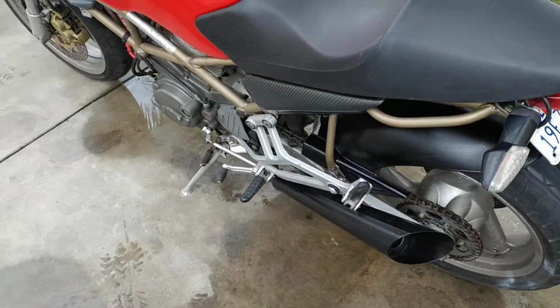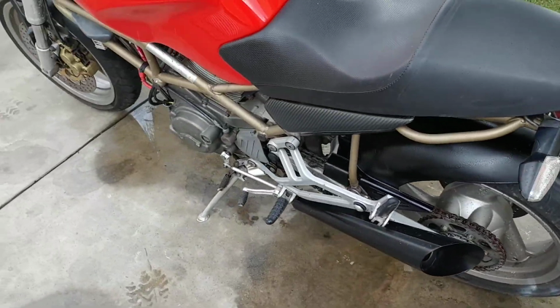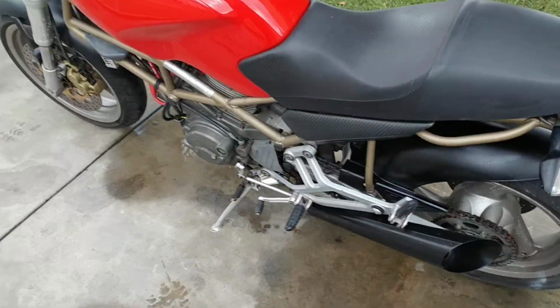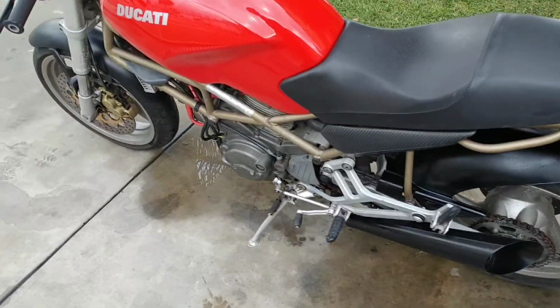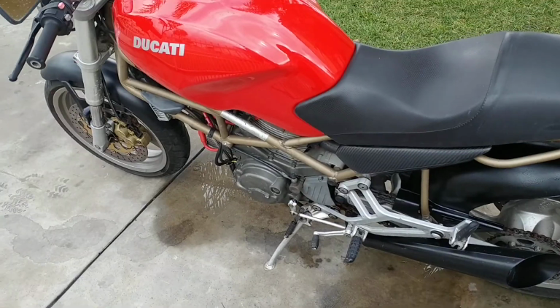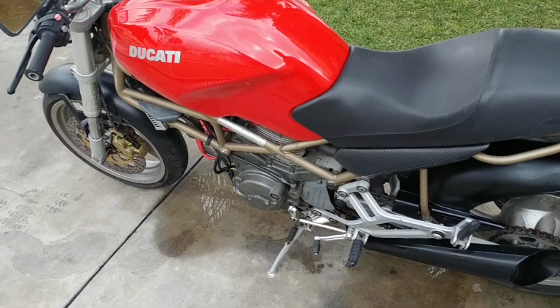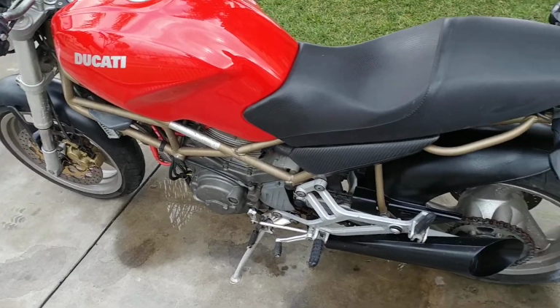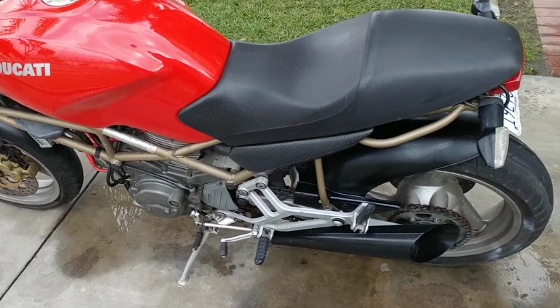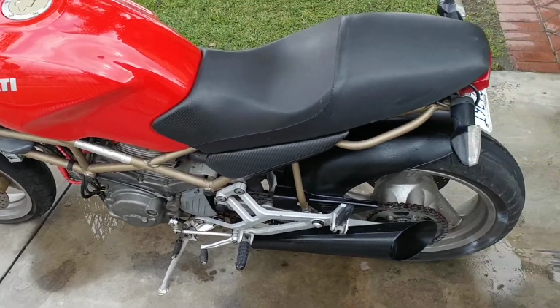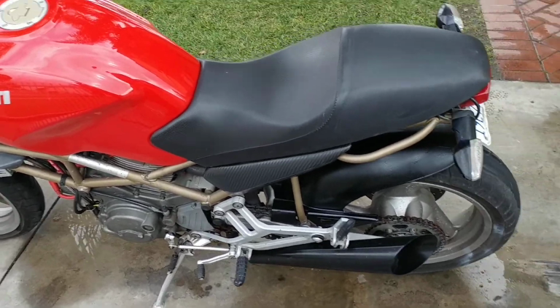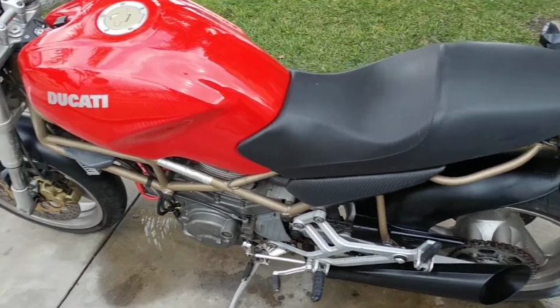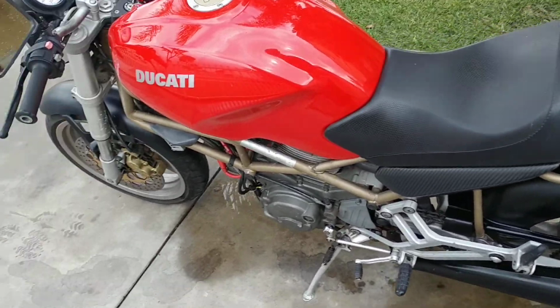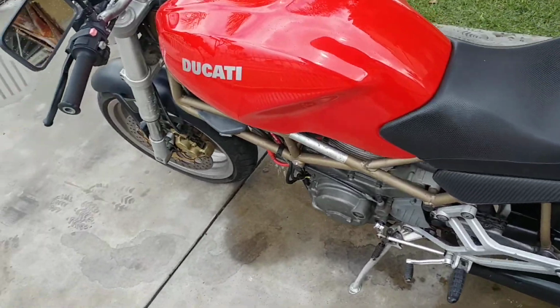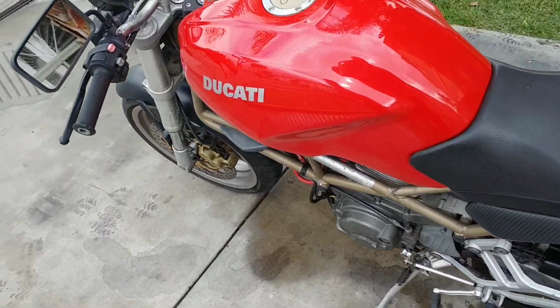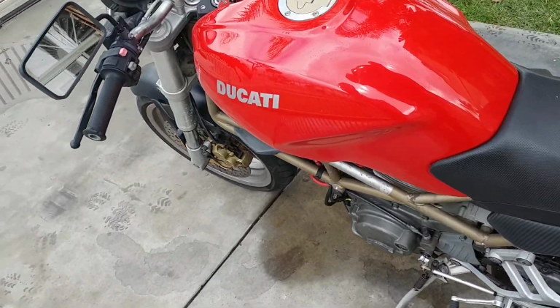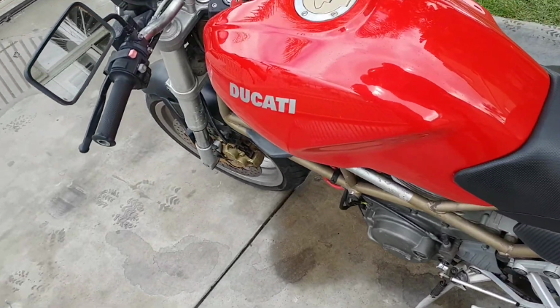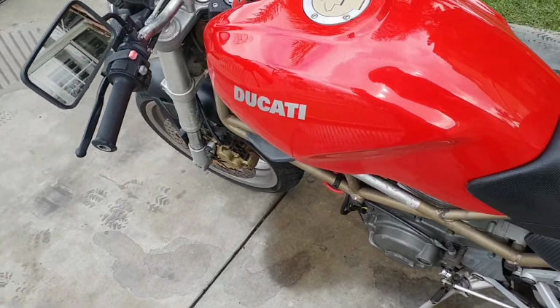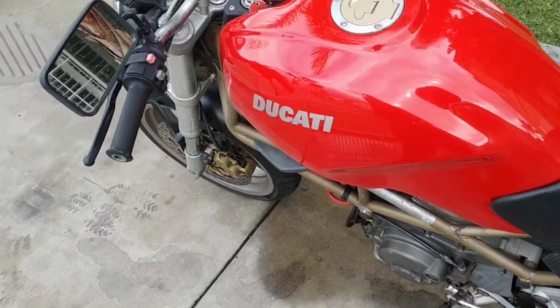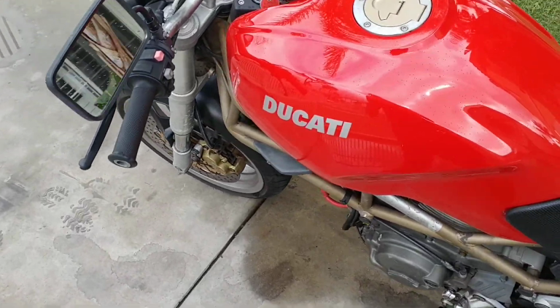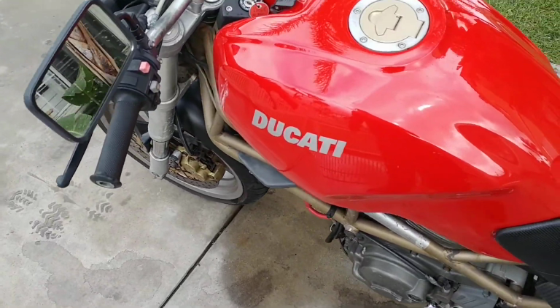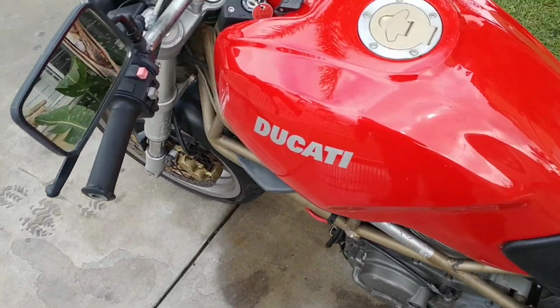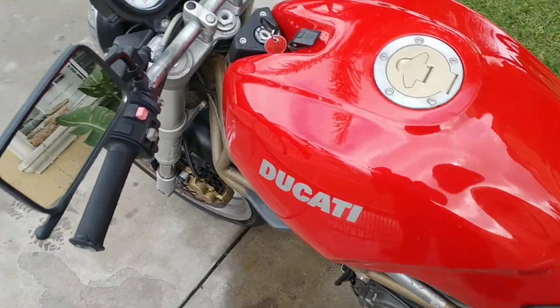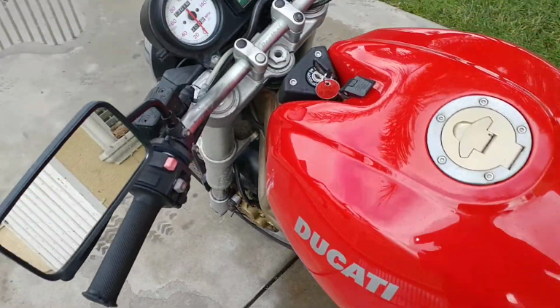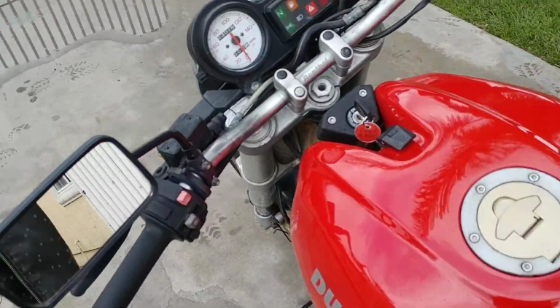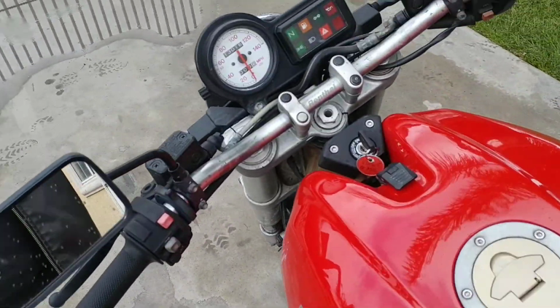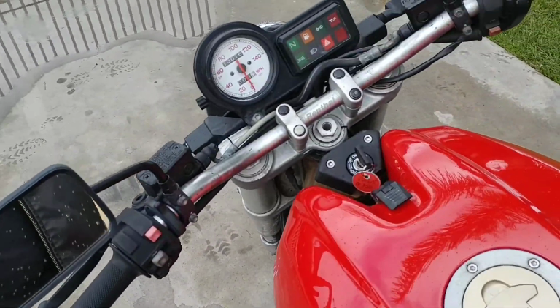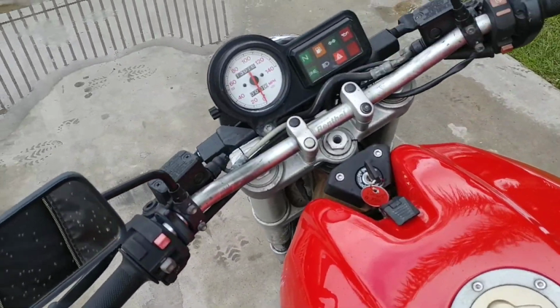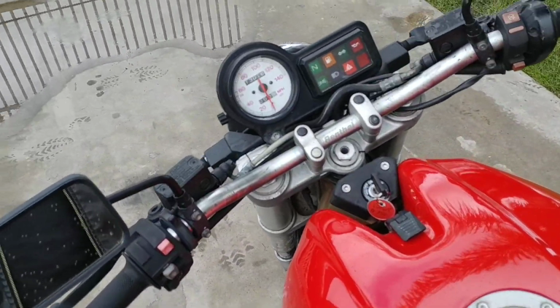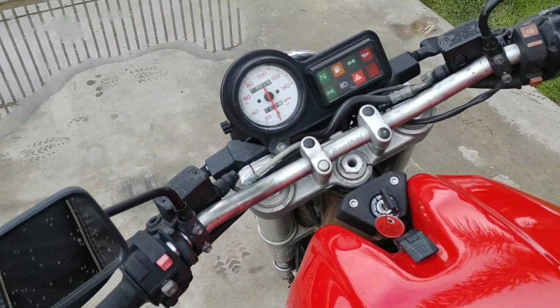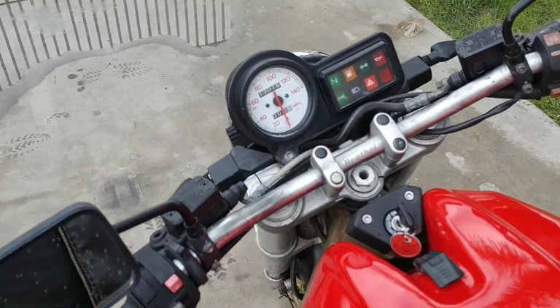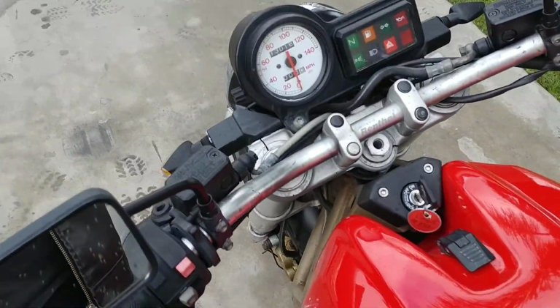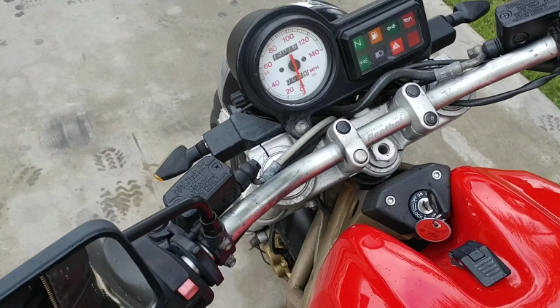Real nice on the inside, all works as it should — turn signals. Only has 13,000 miles.